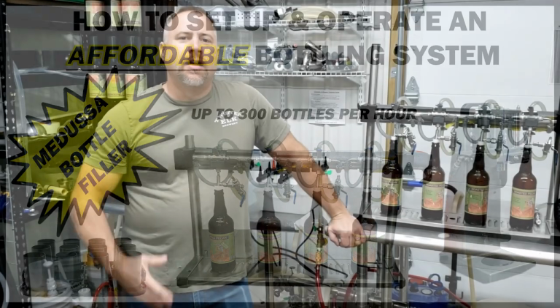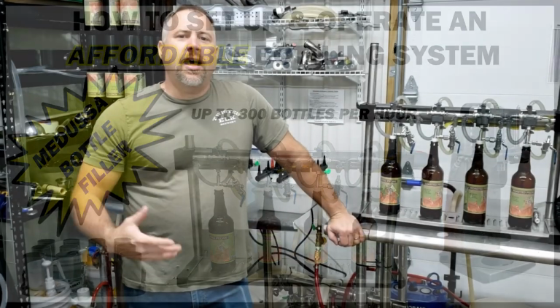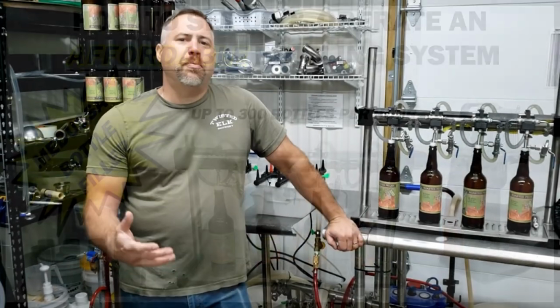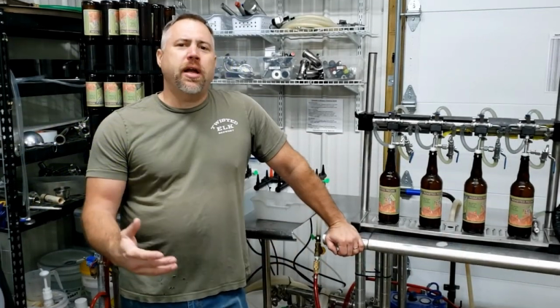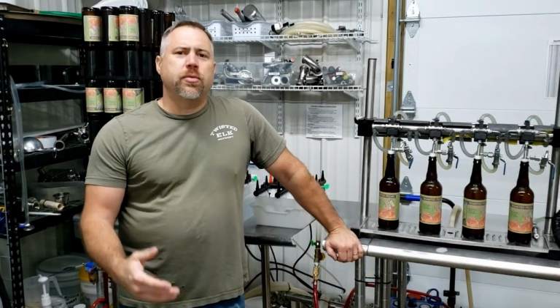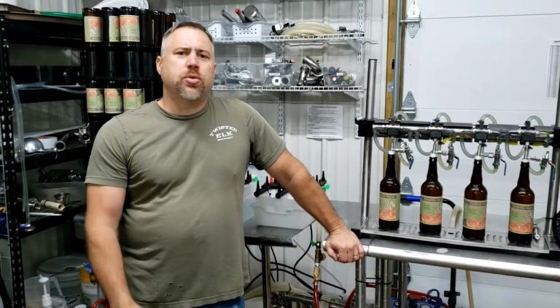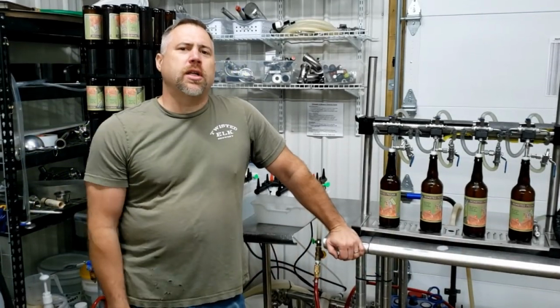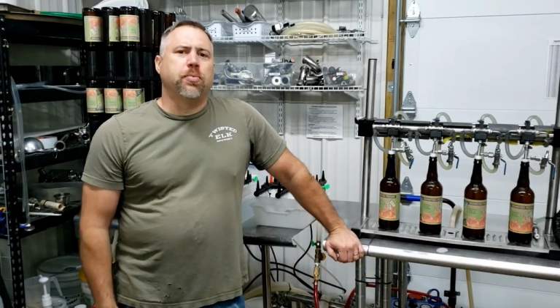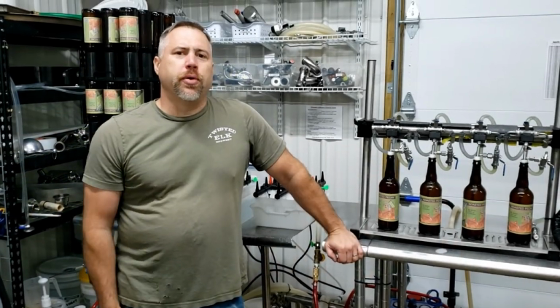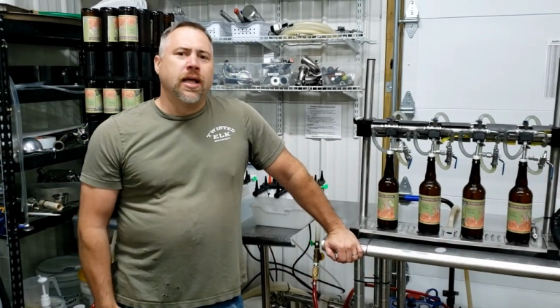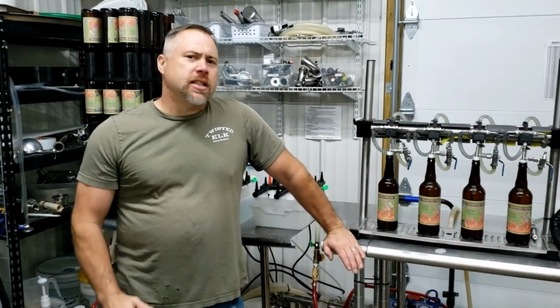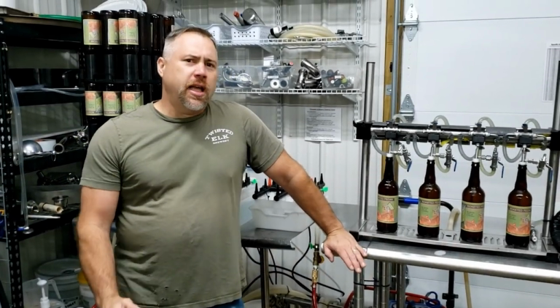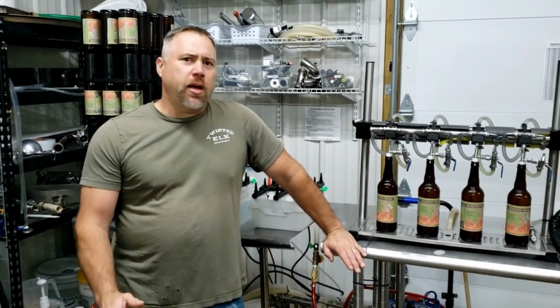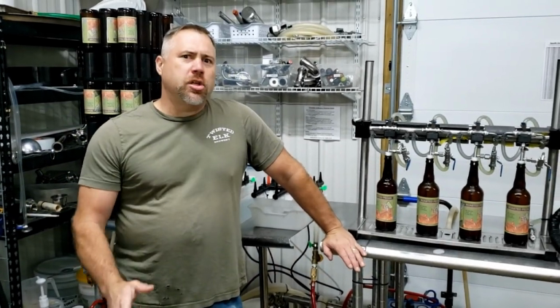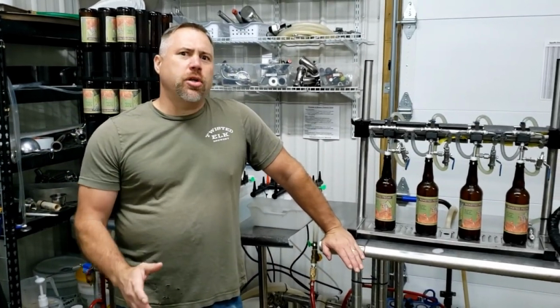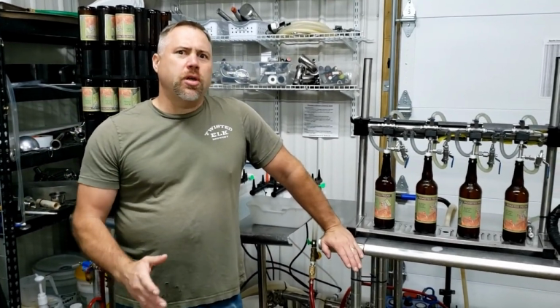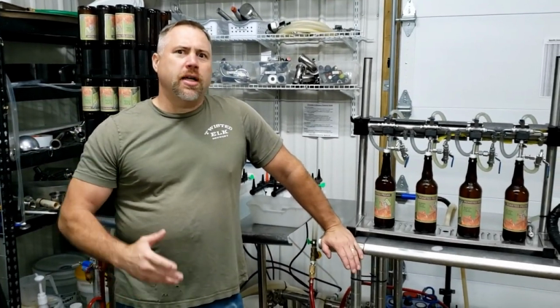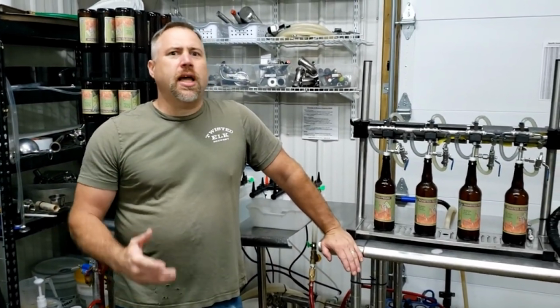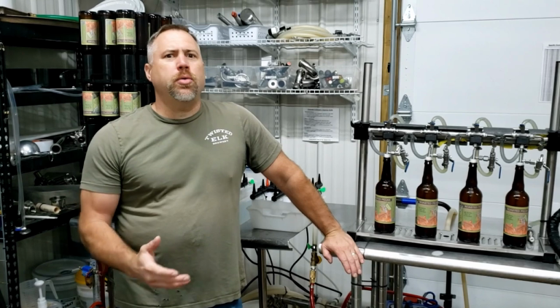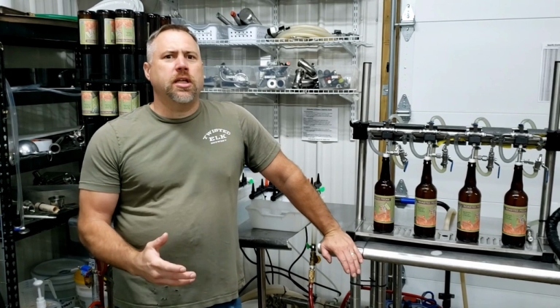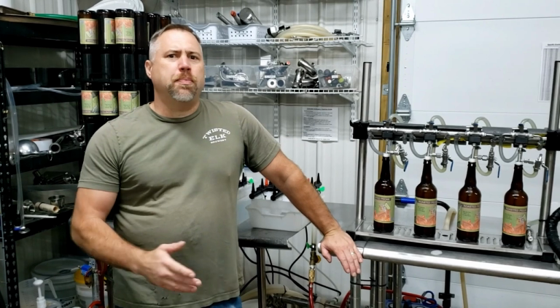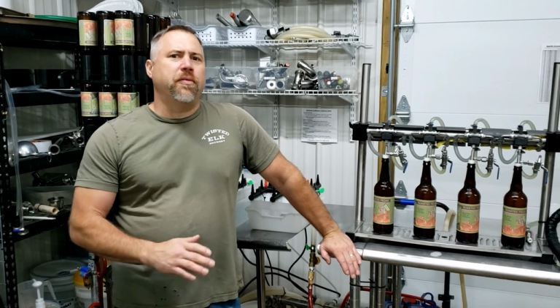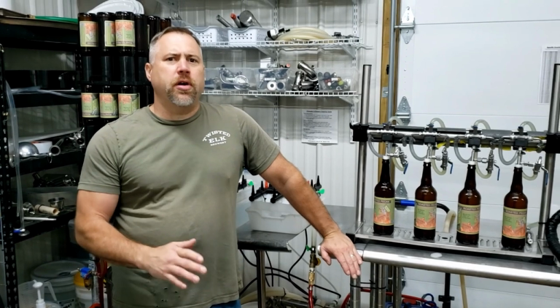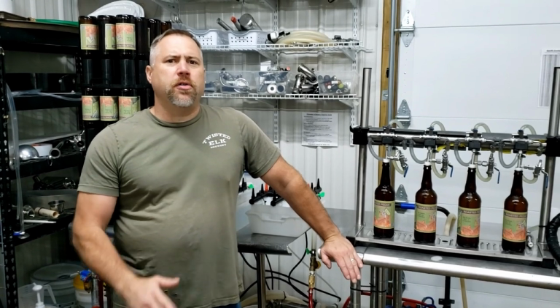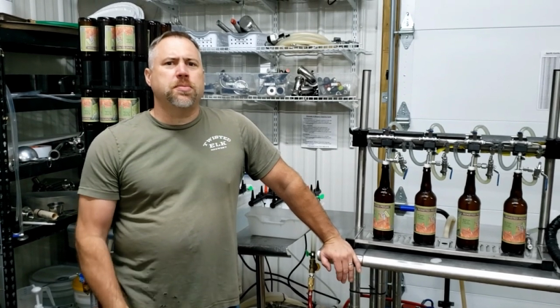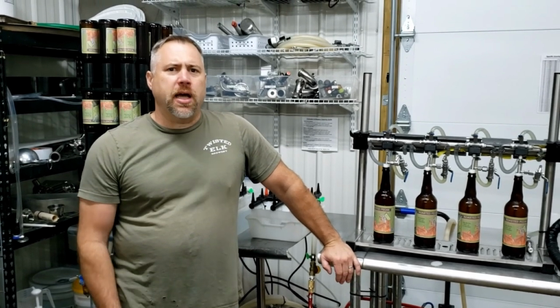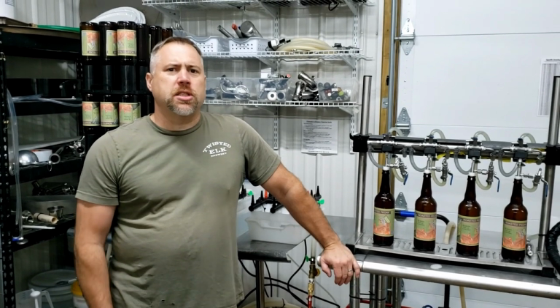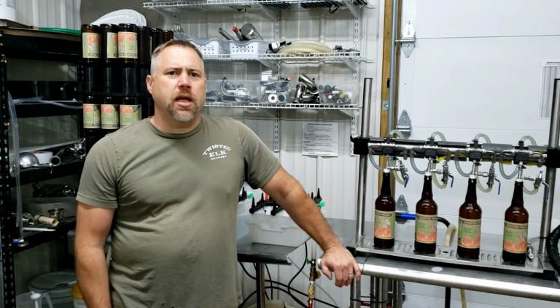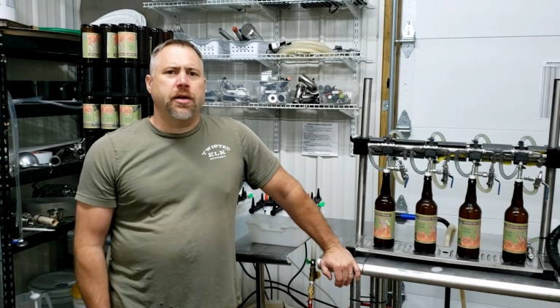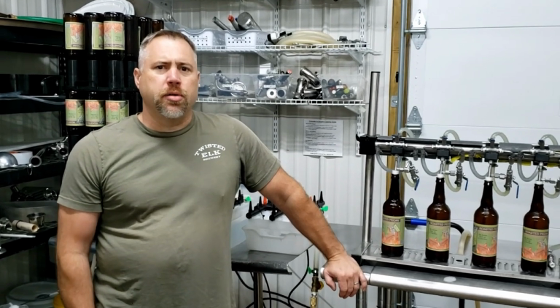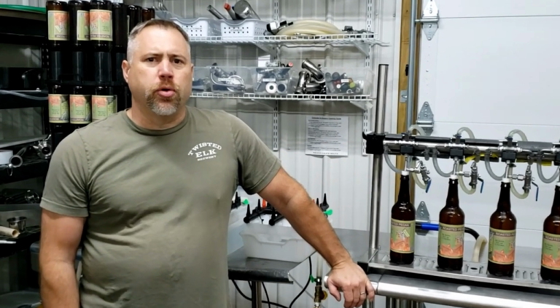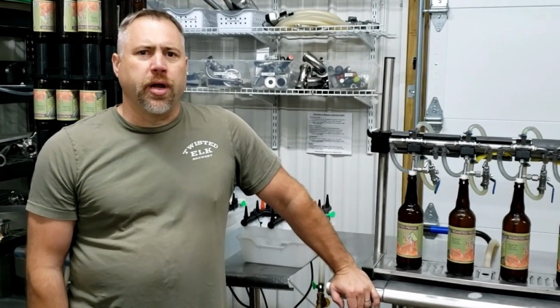Hi, Brad here with Twisted Elk Brewery. Today I want to show you guys how we set up our very first packaging line here at the brewery.